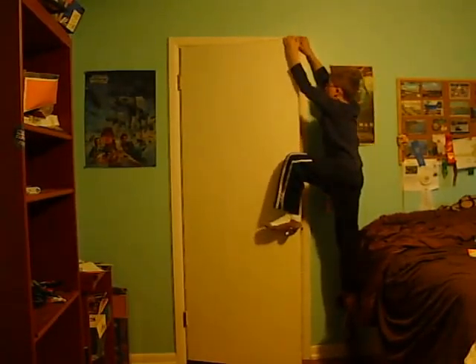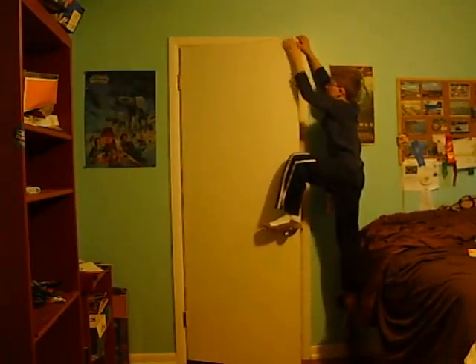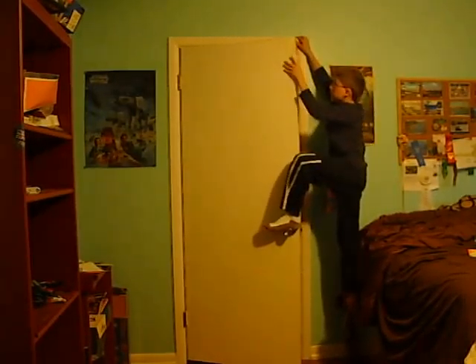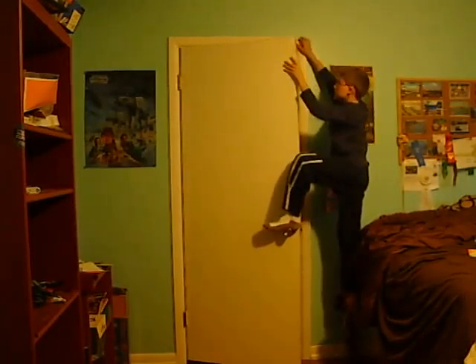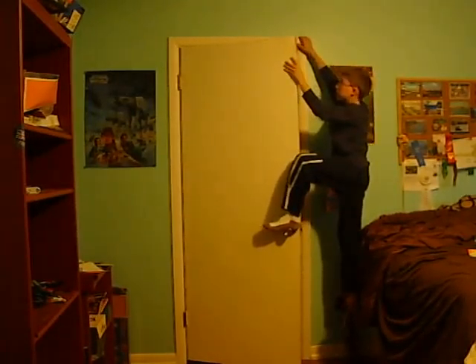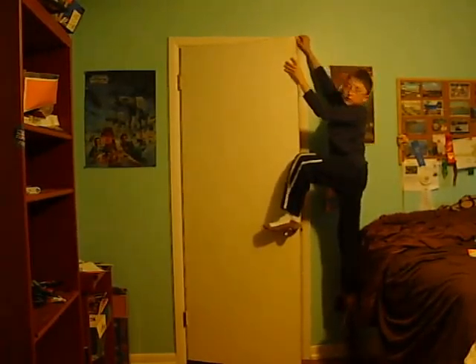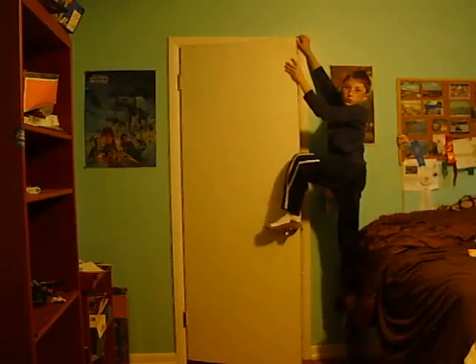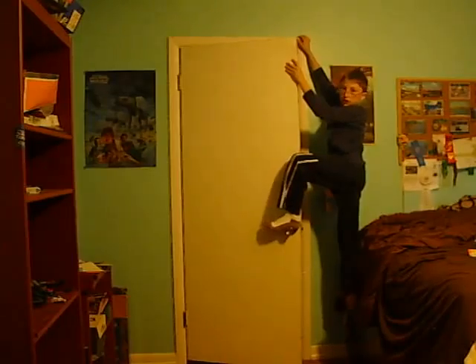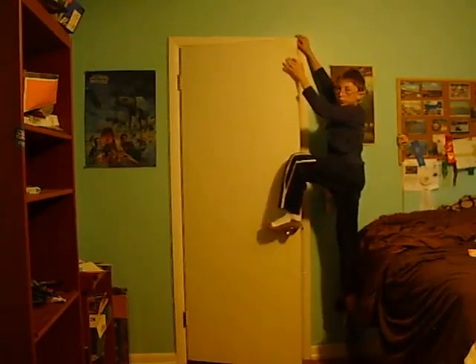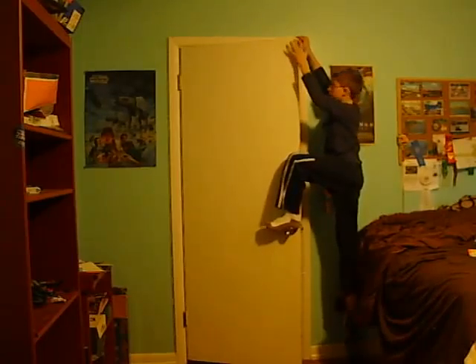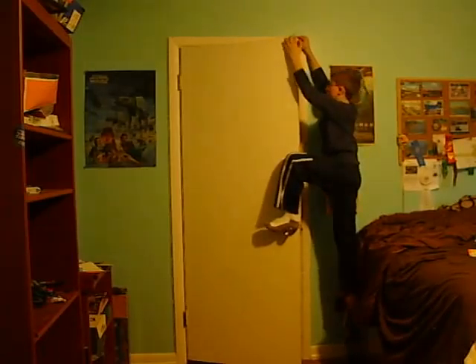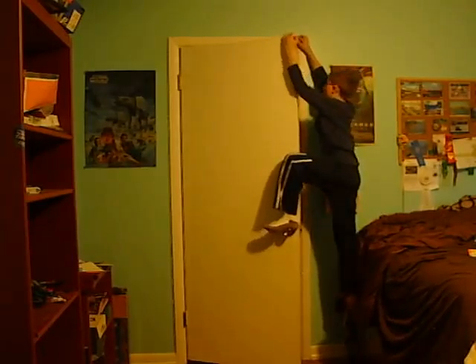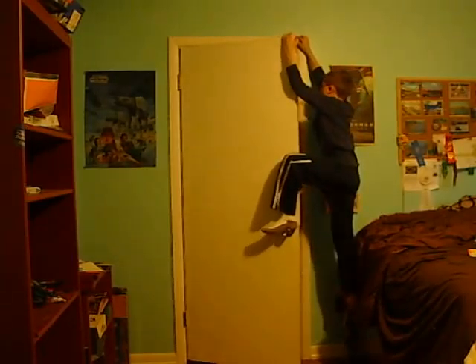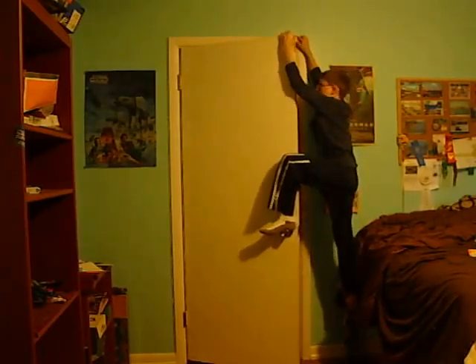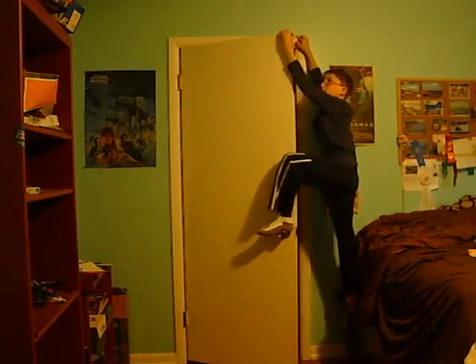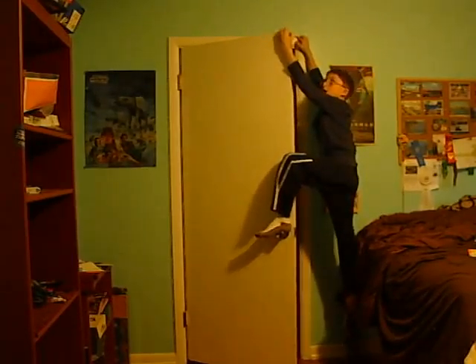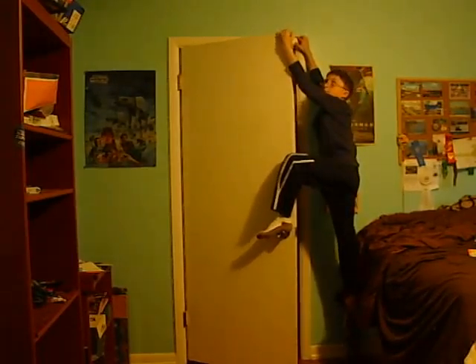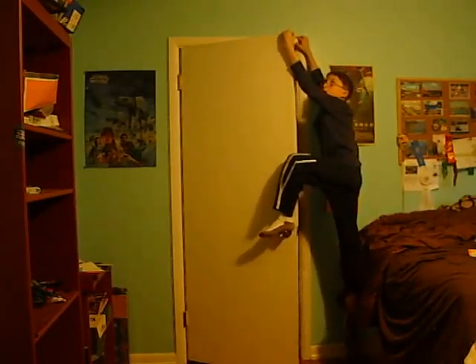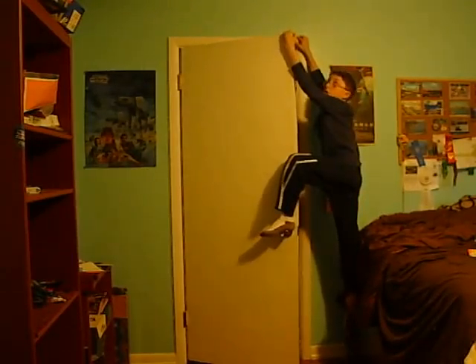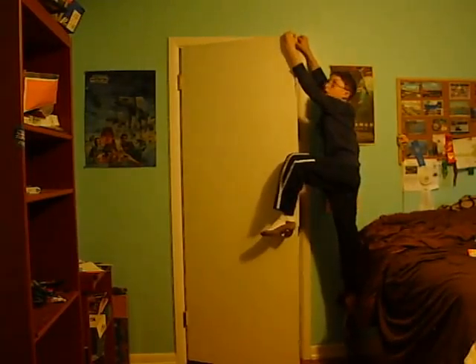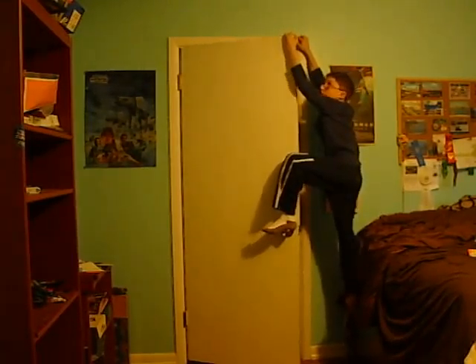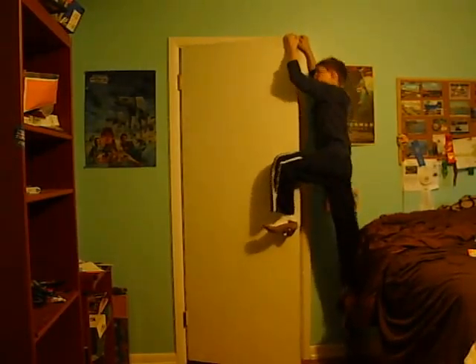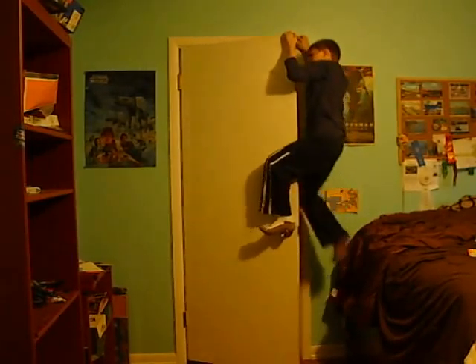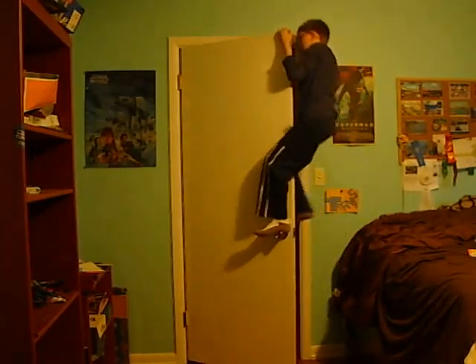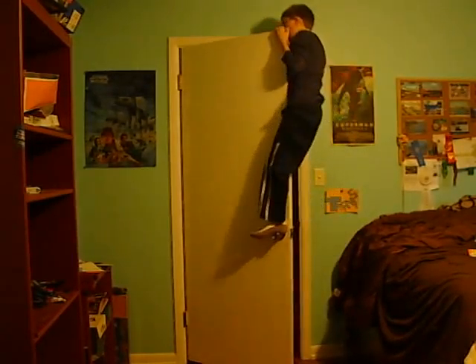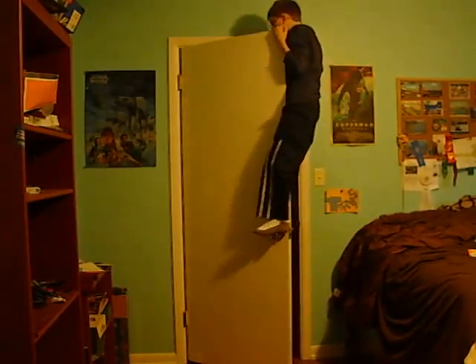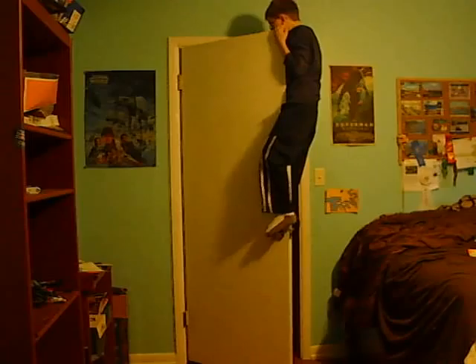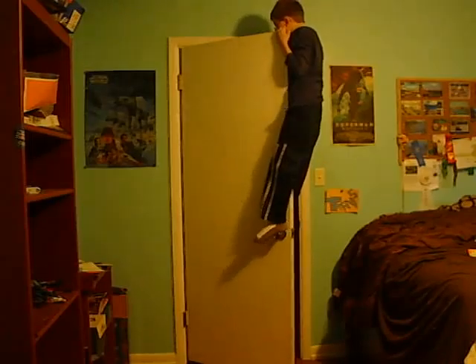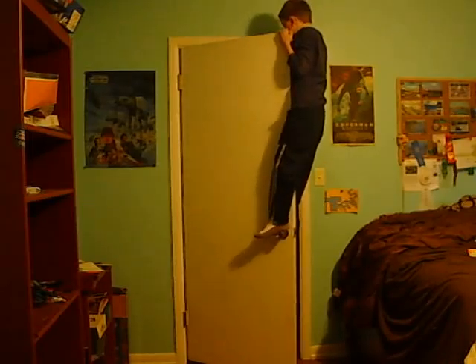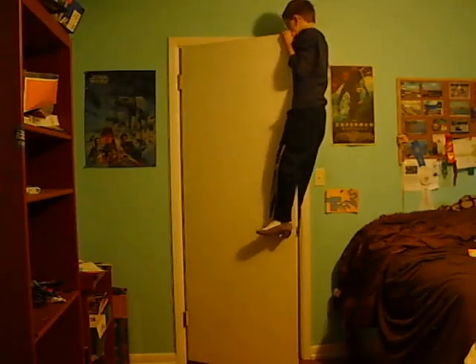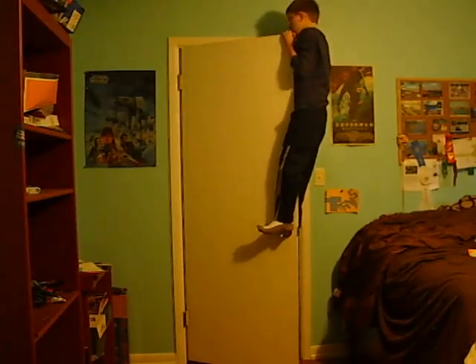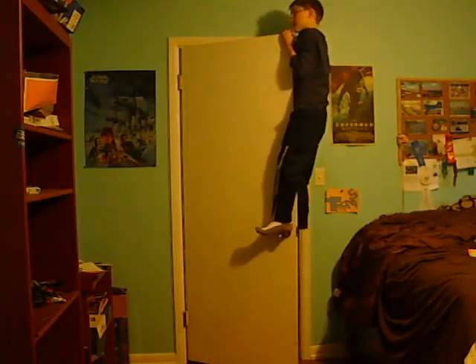Grab on this little part of the door, the top little part of the door, and the top part of the door itself. Push yourself up.